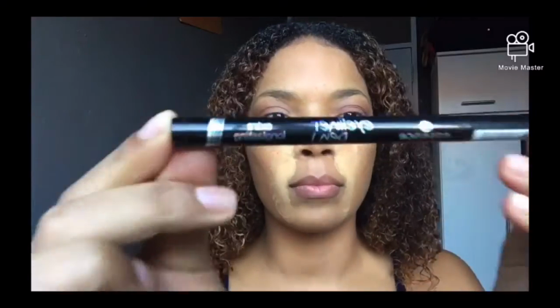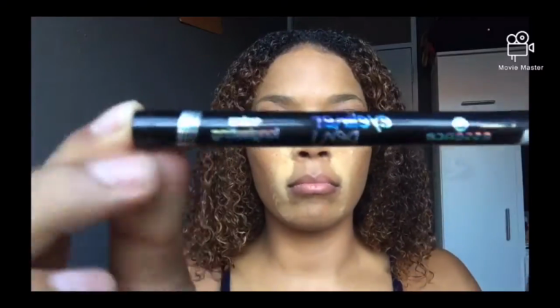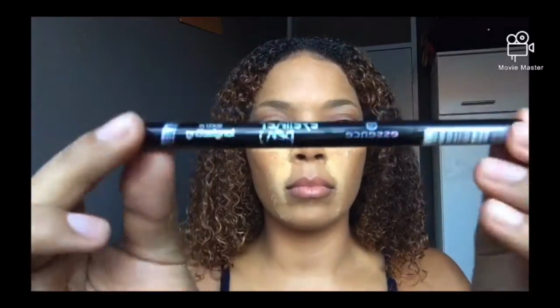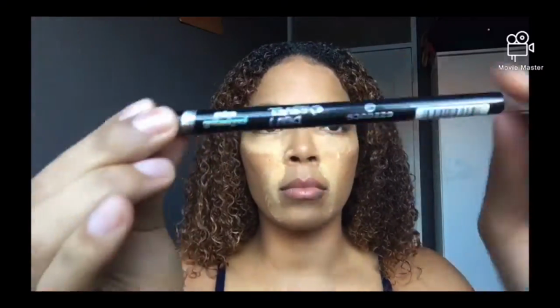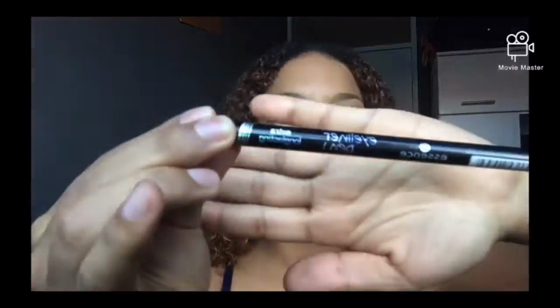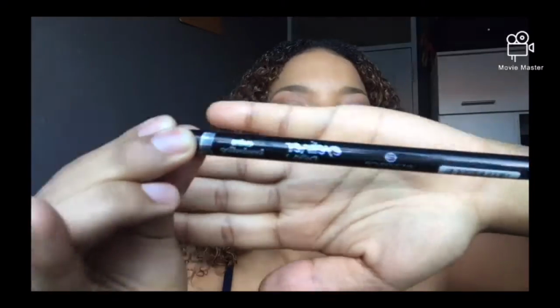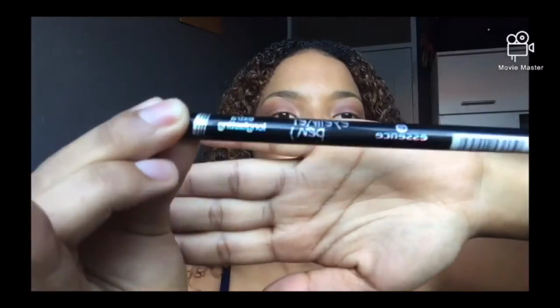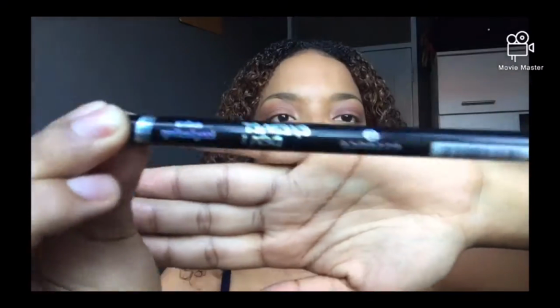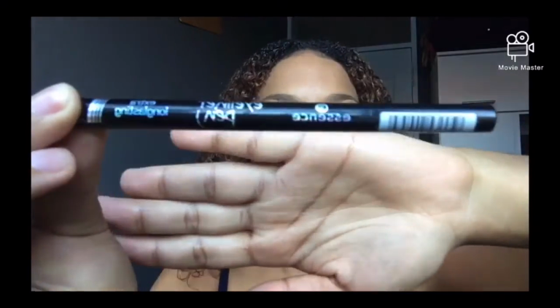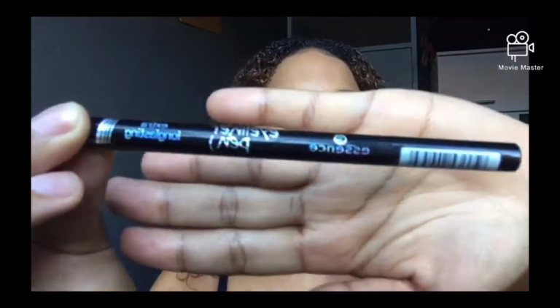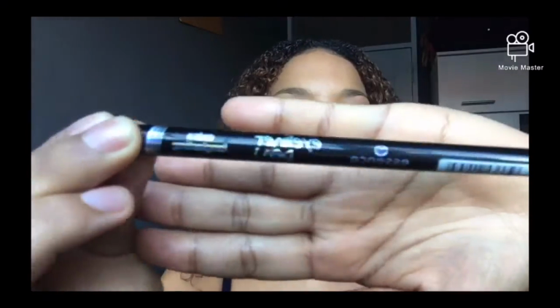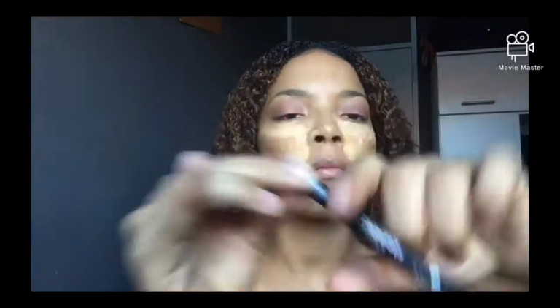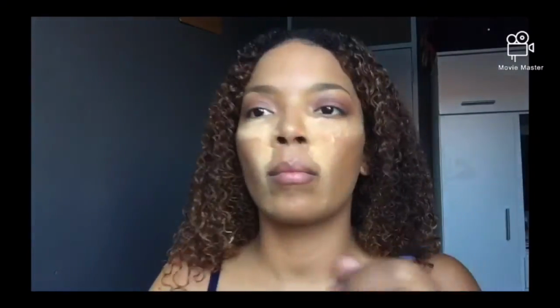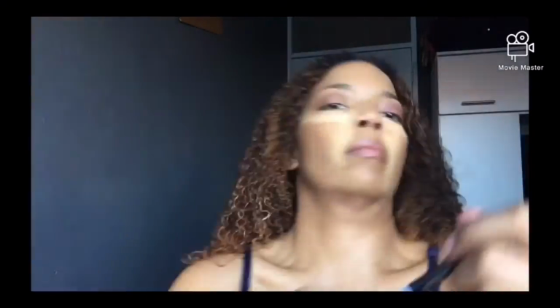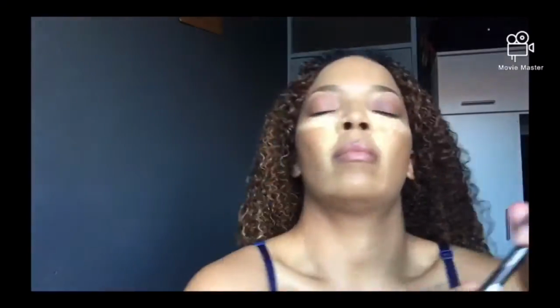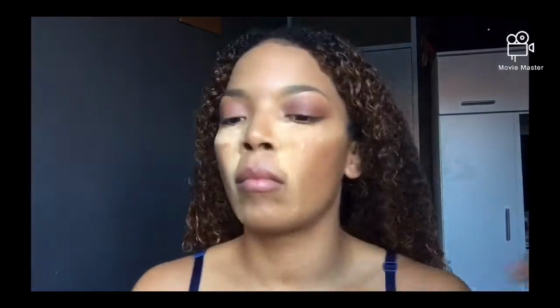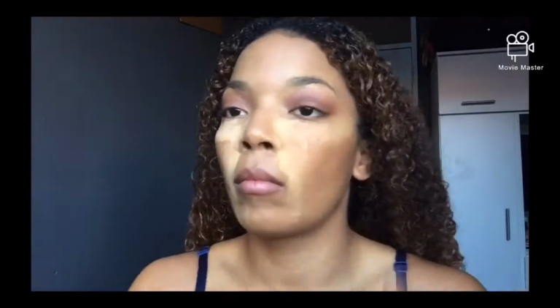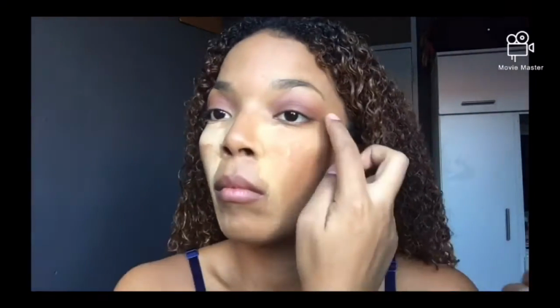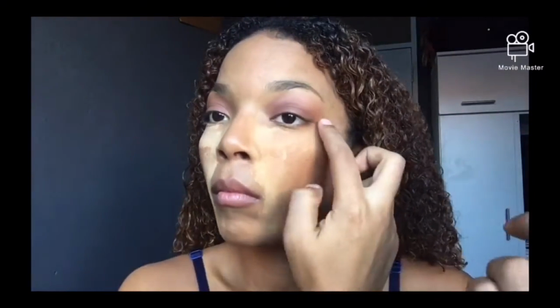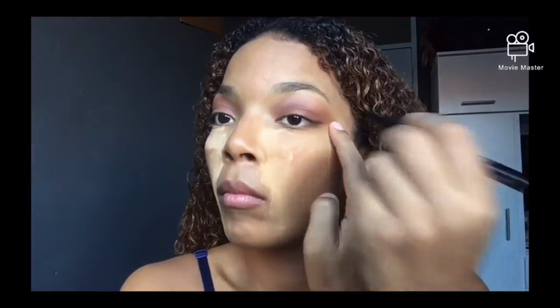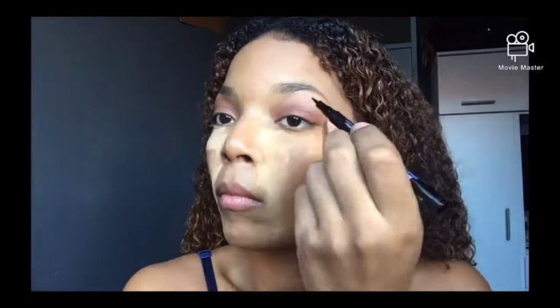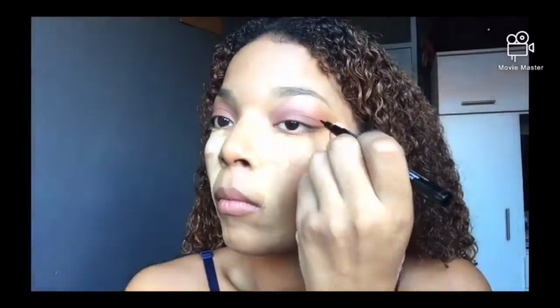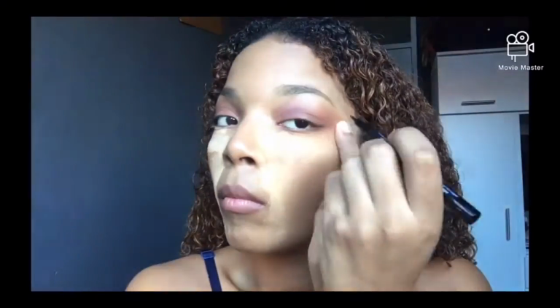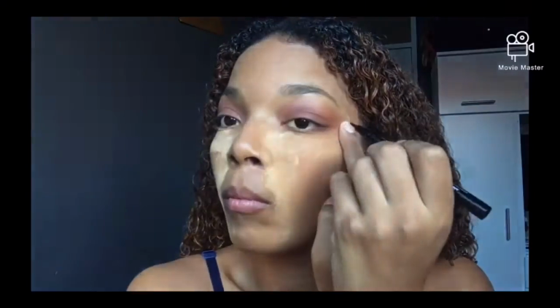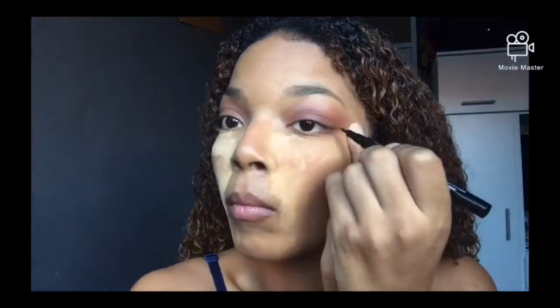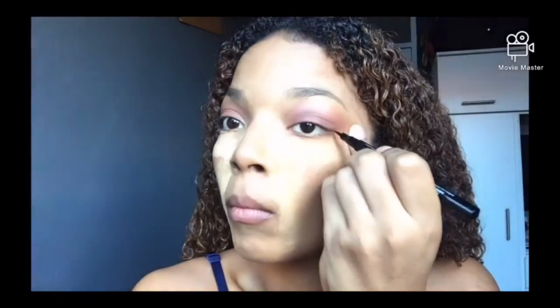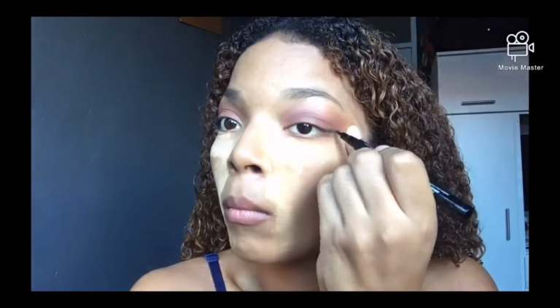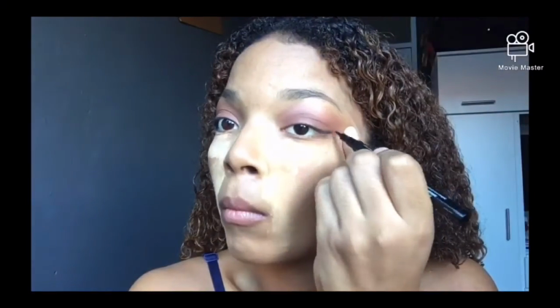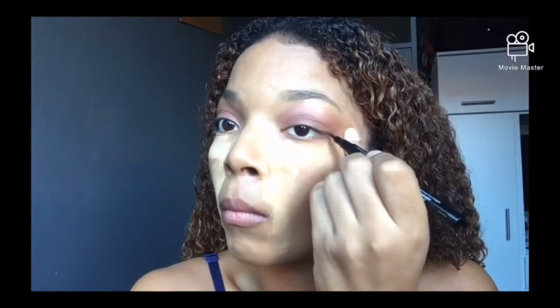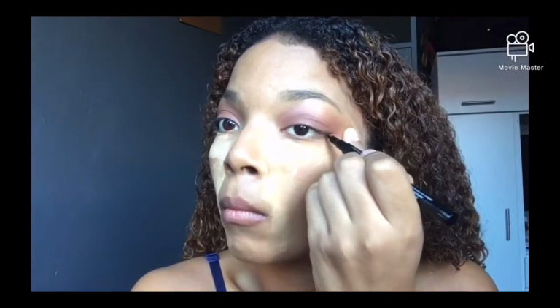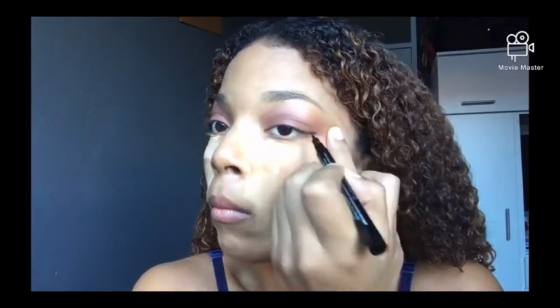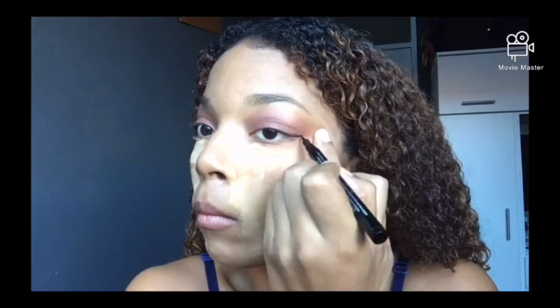I'm going in with my essence eyeliner and I'm just going to be doing a small wing.